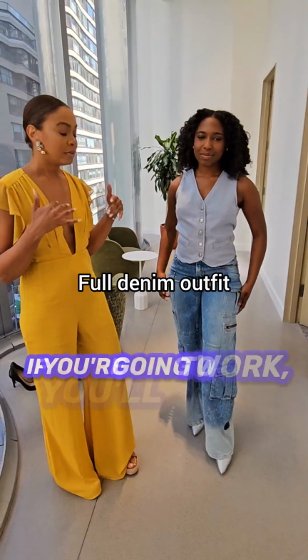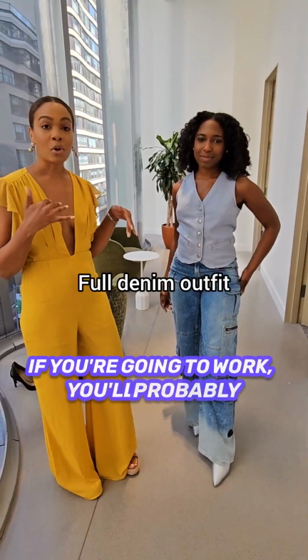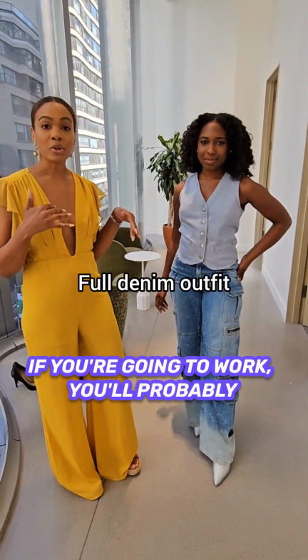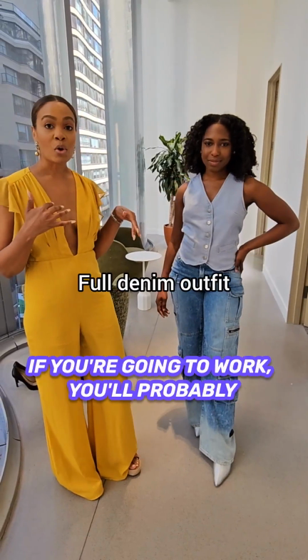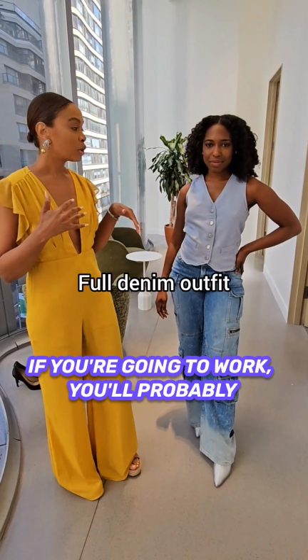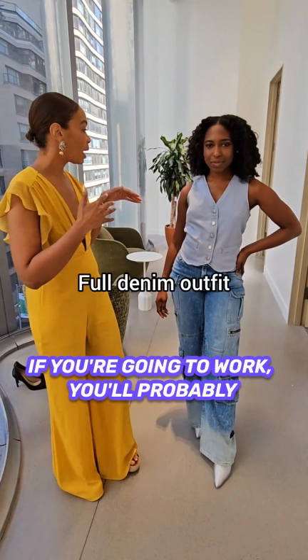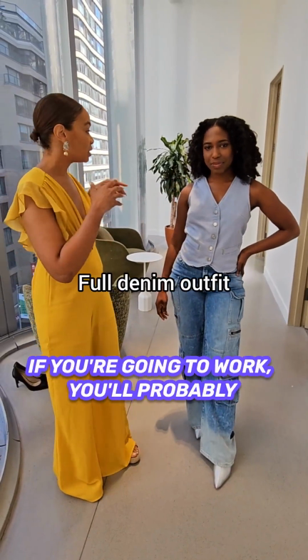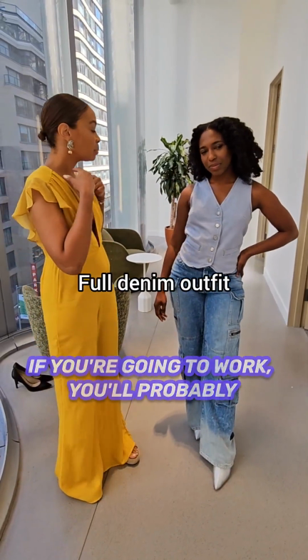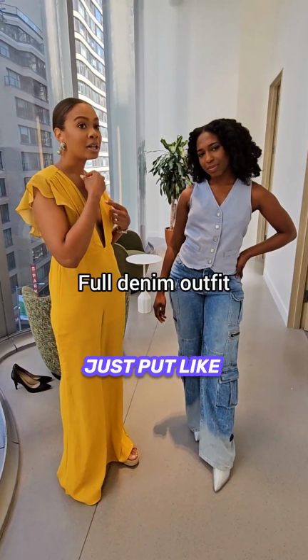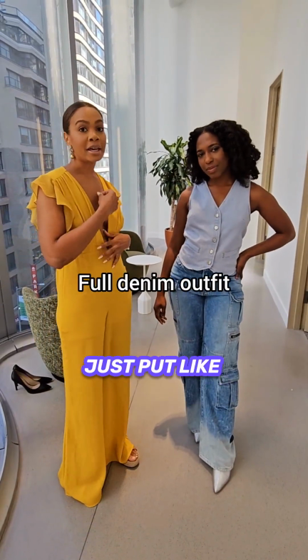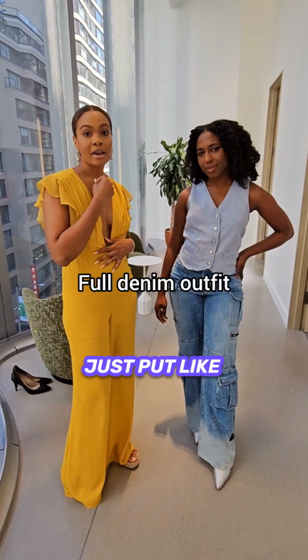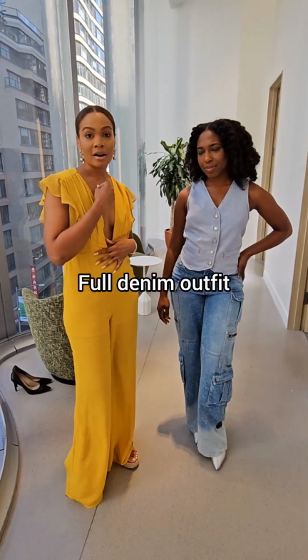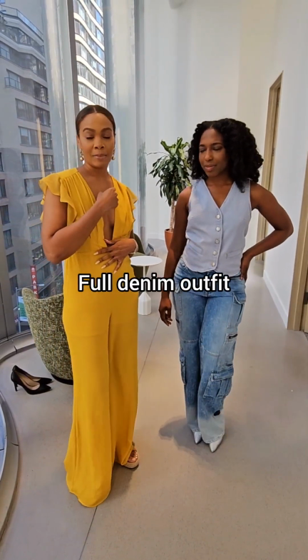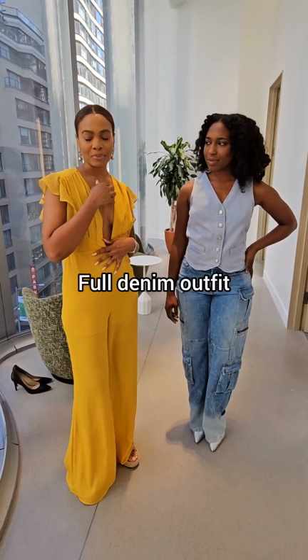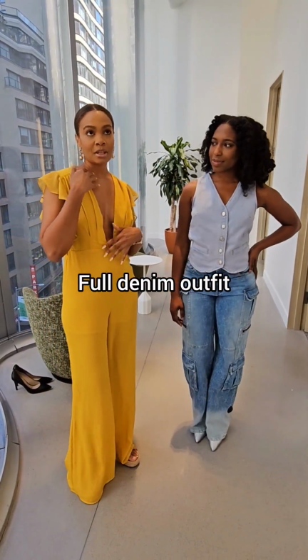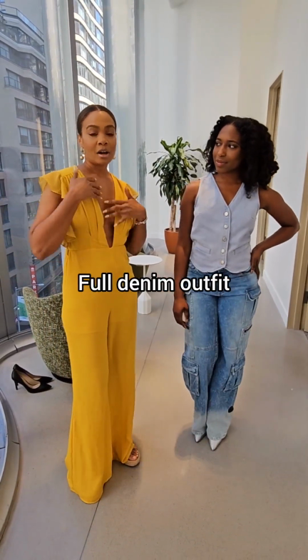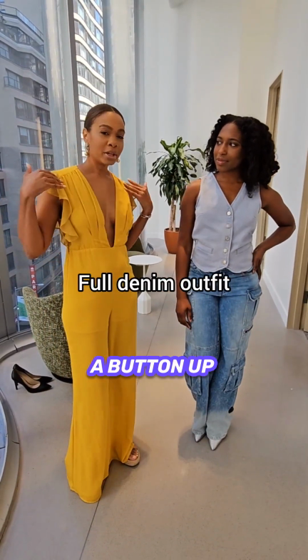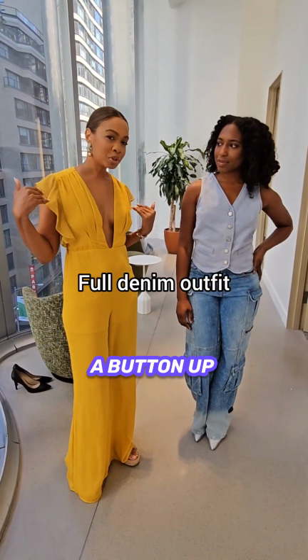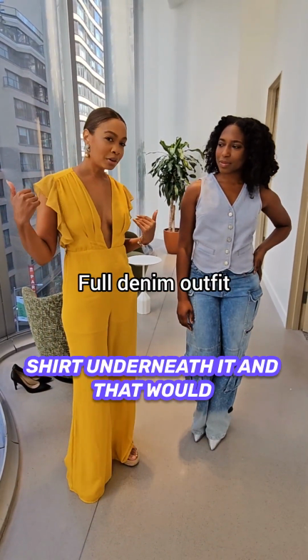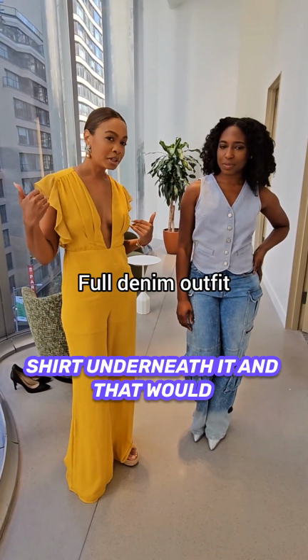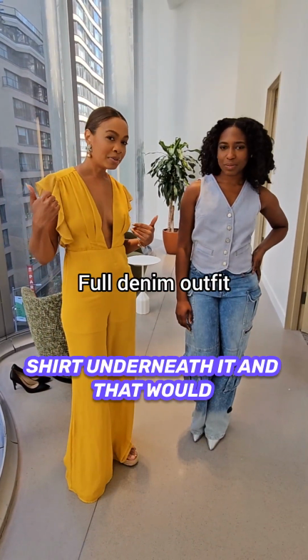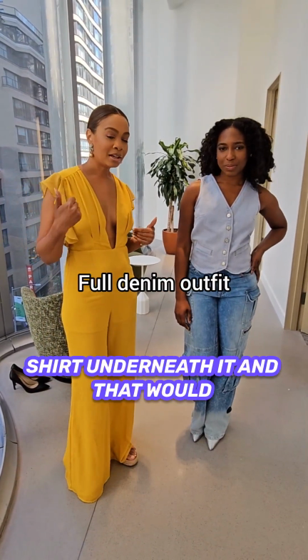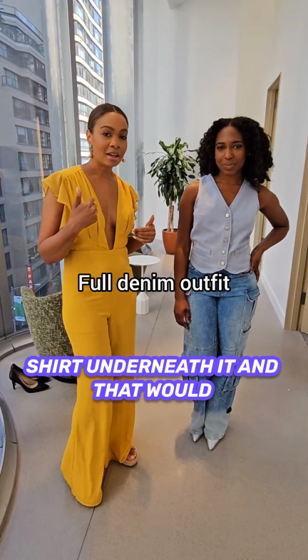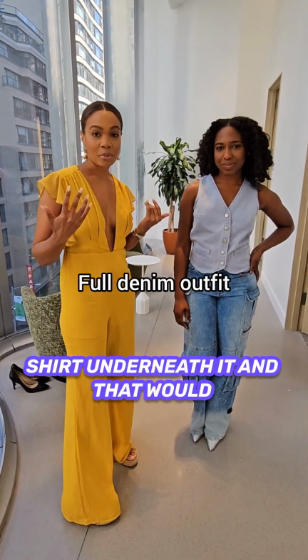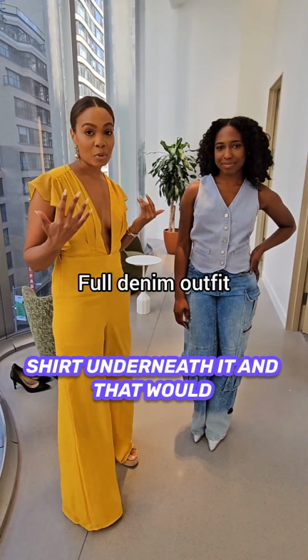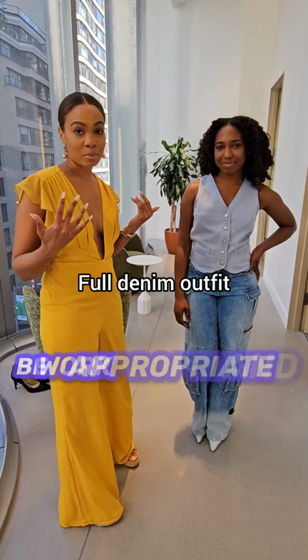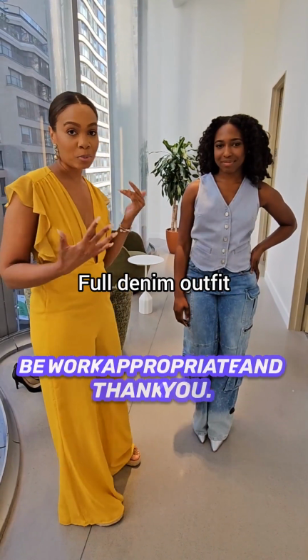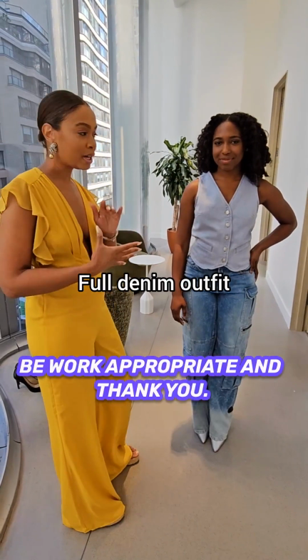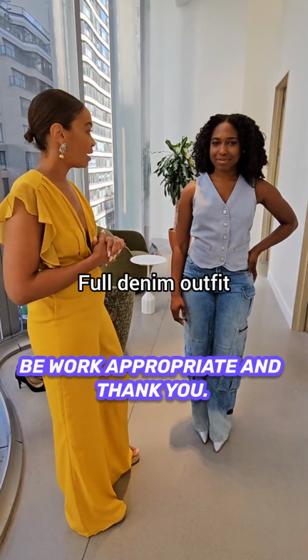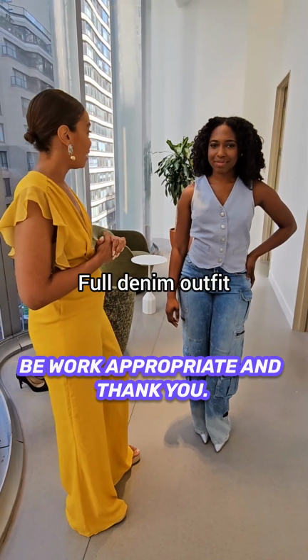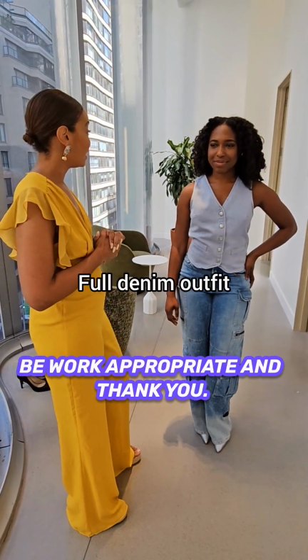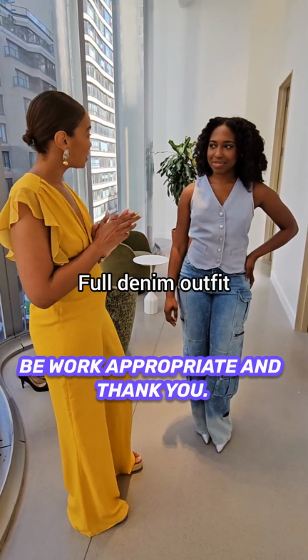If you're going to work, you can probably just put like a button-up shirt underneath it and that will be more appropriate.